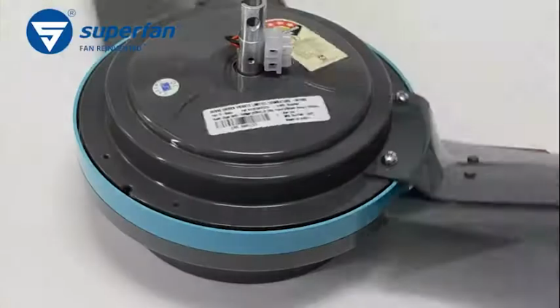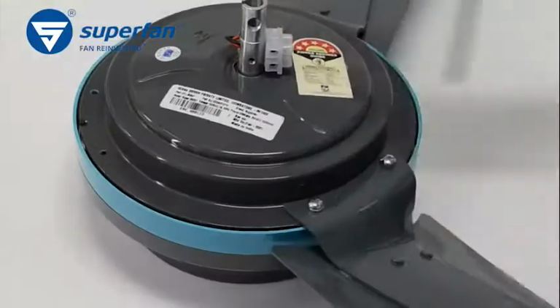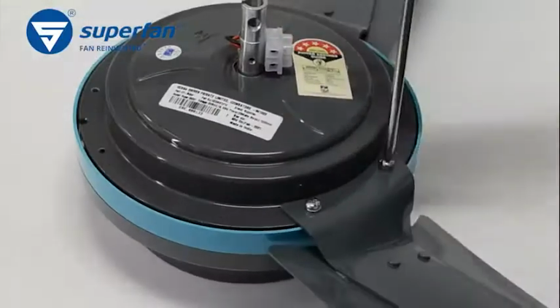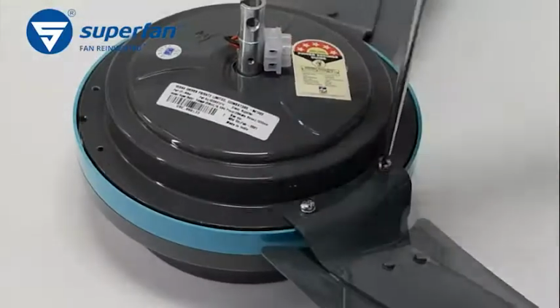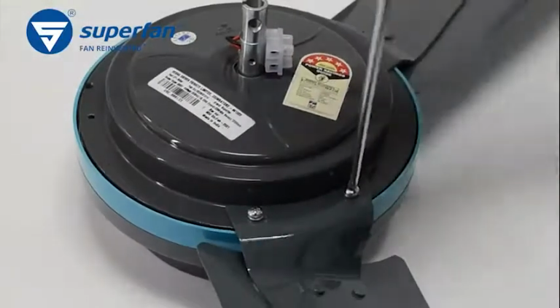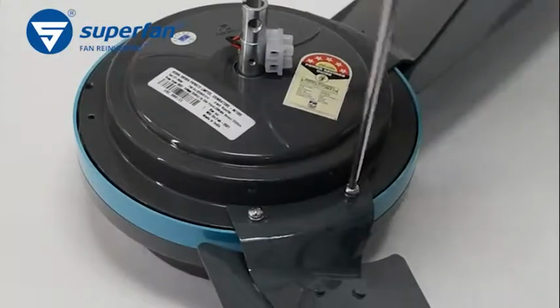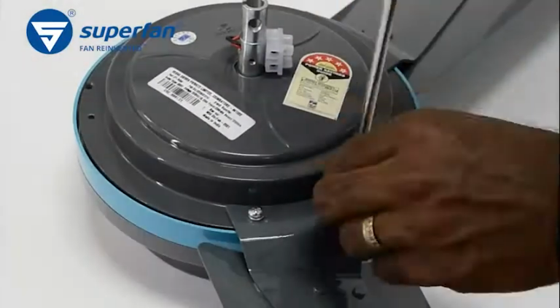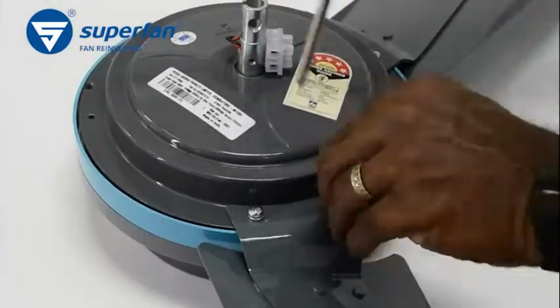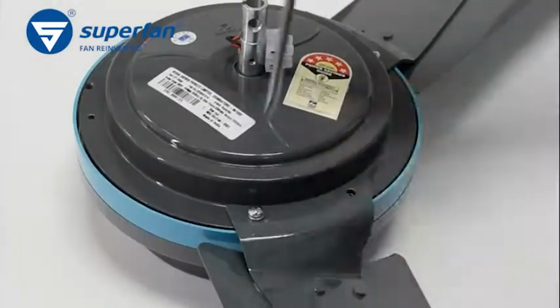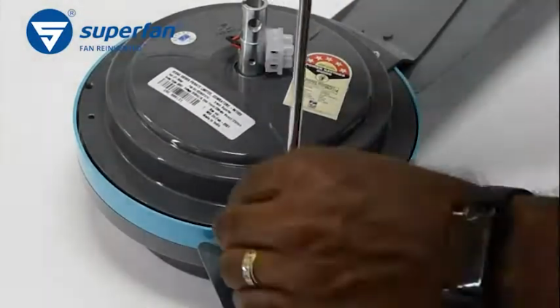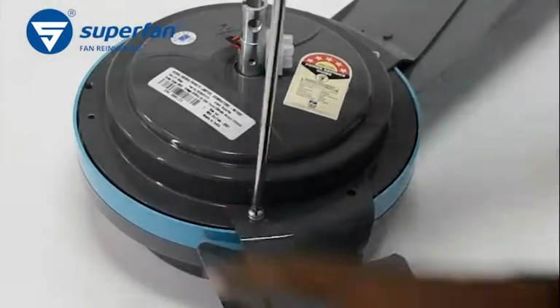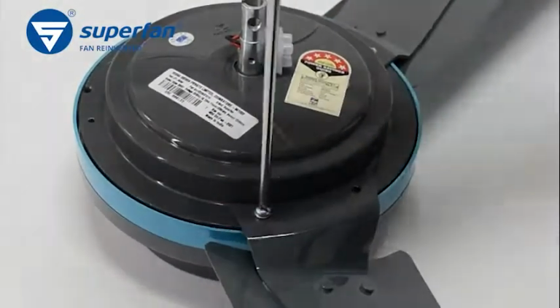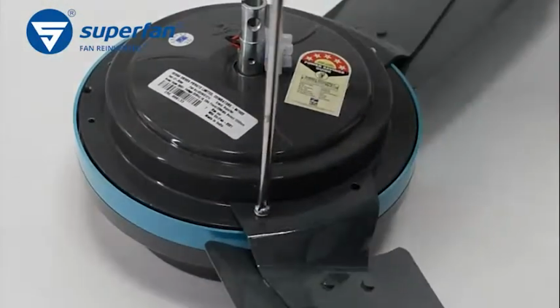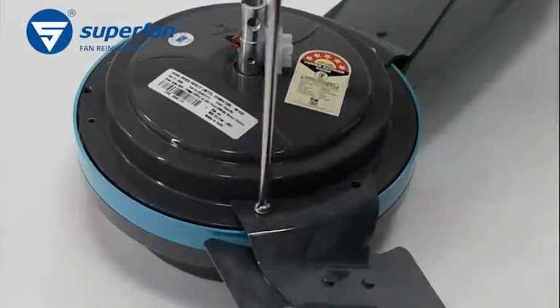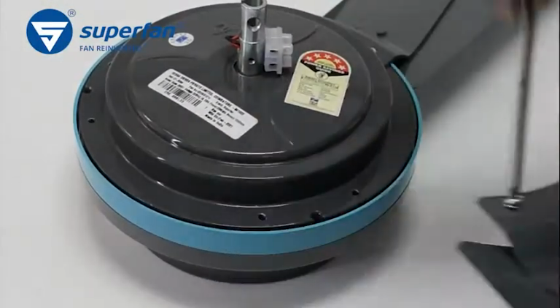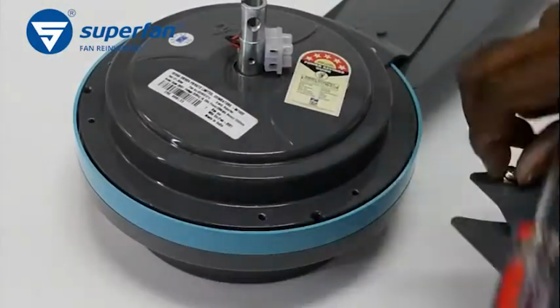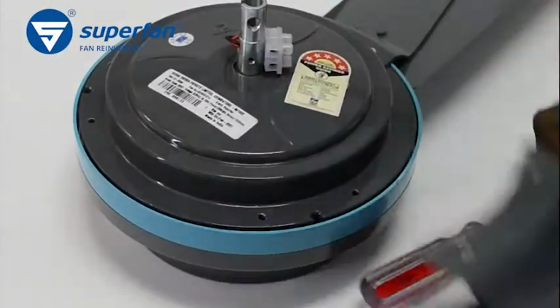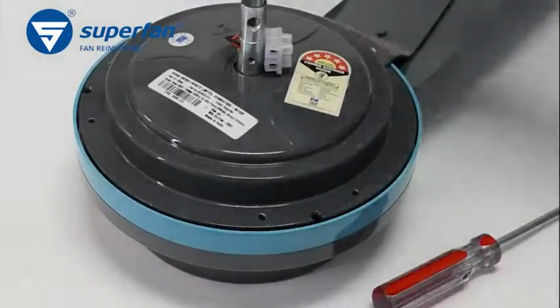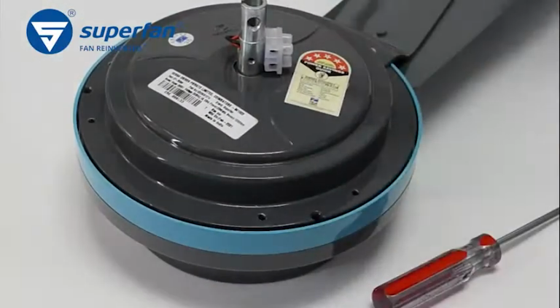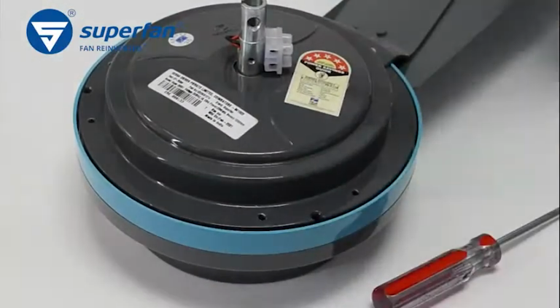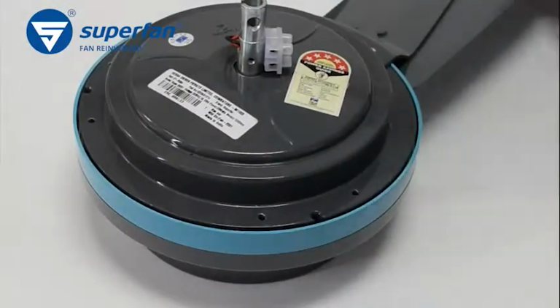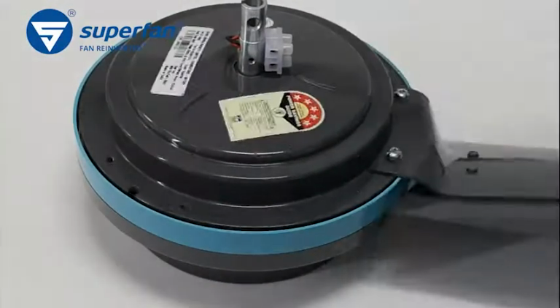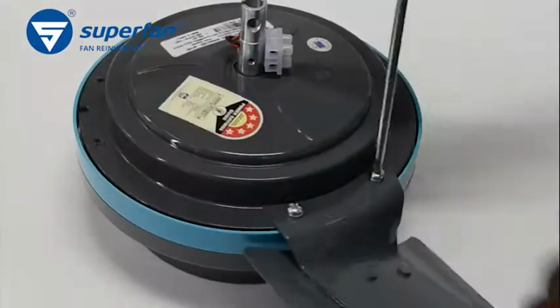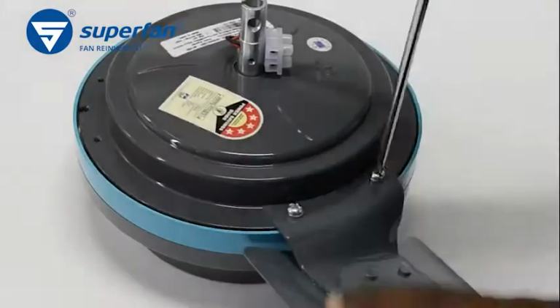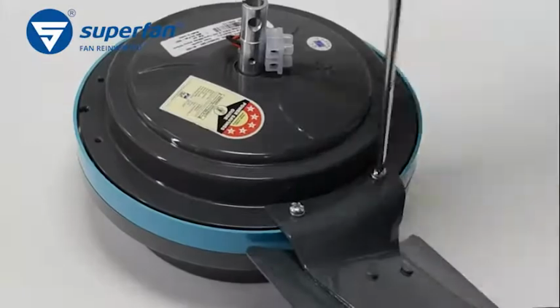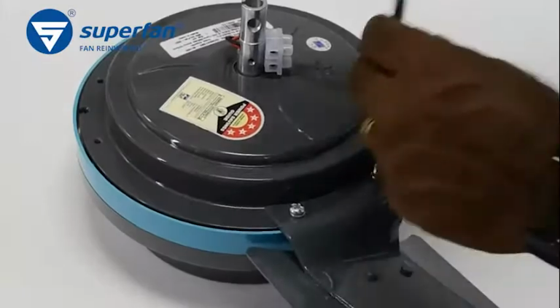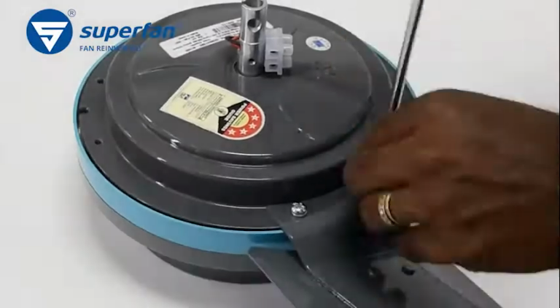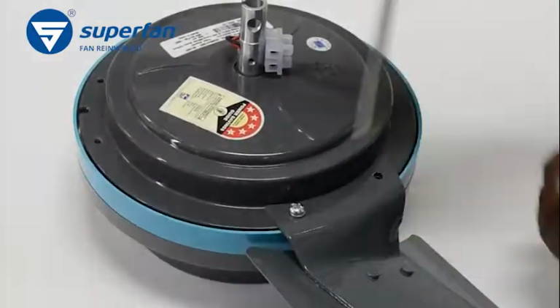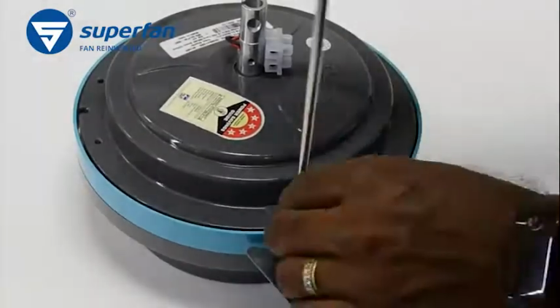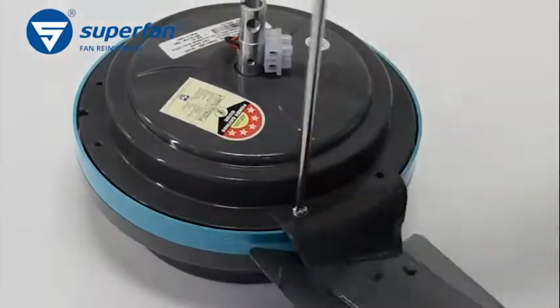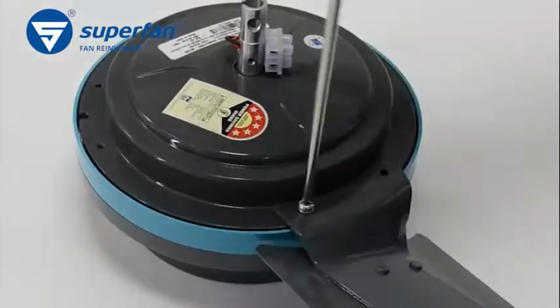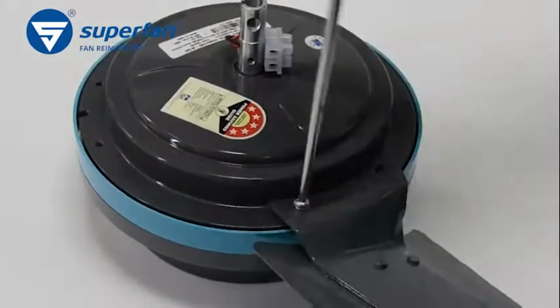Uninstall the ceiling fan from the ceiling and remove the blades from the motor. There is a separate video explaining this procedure.